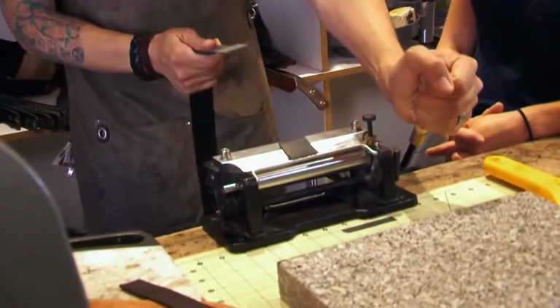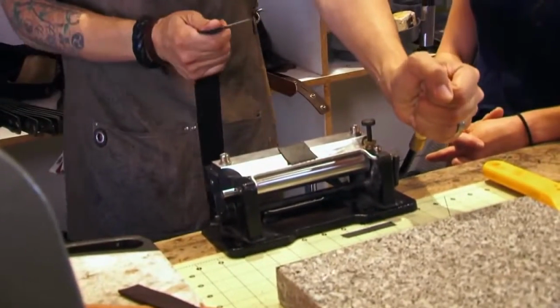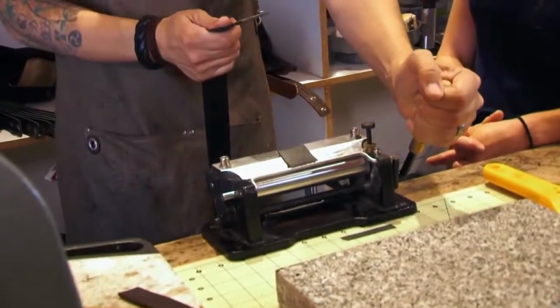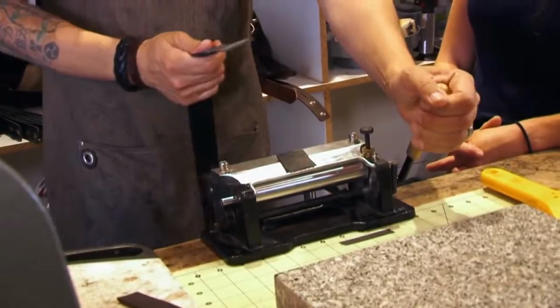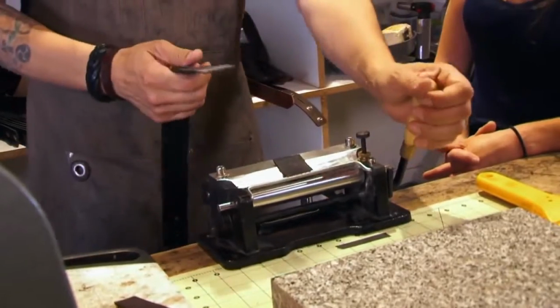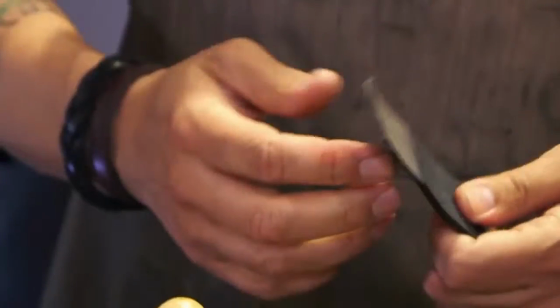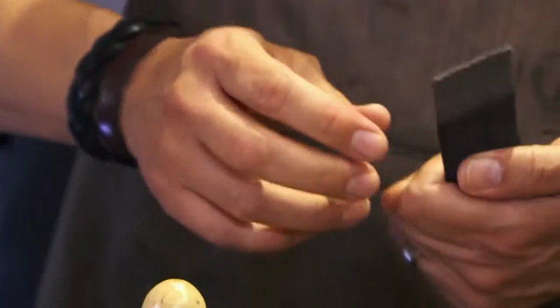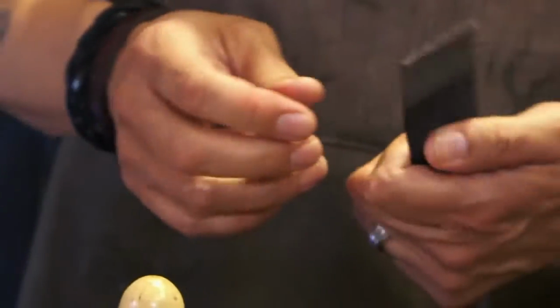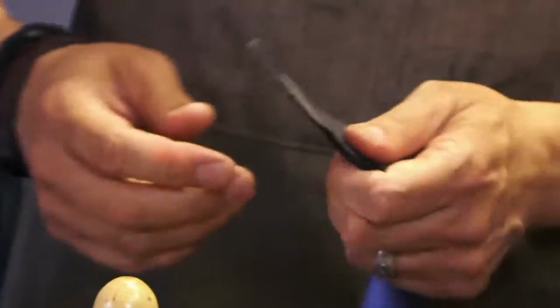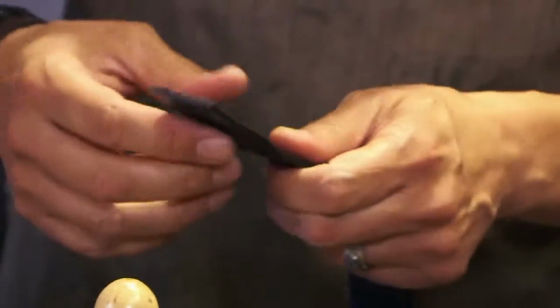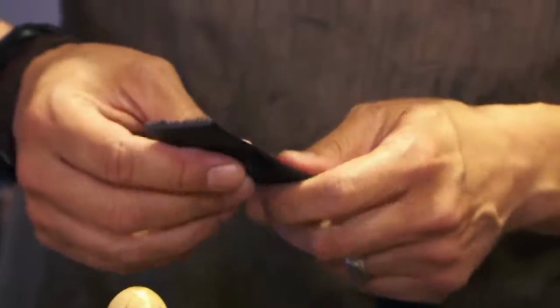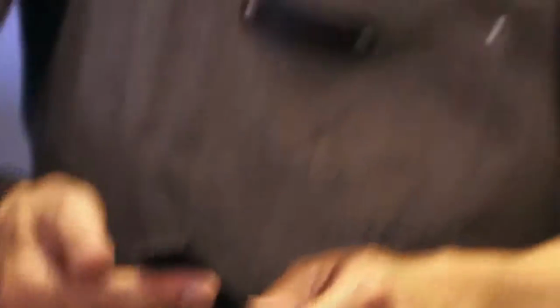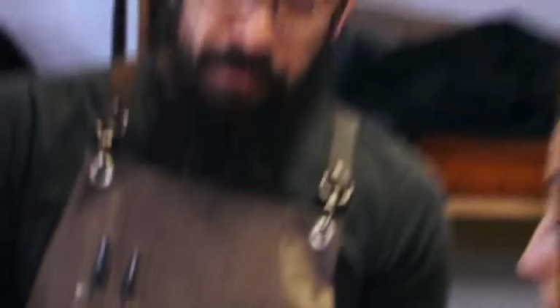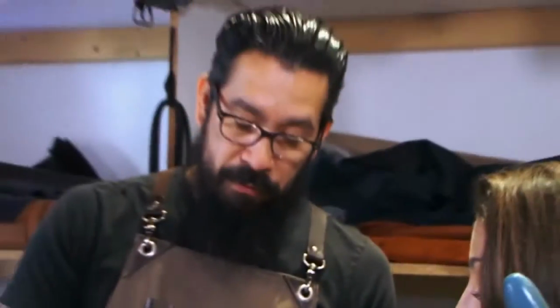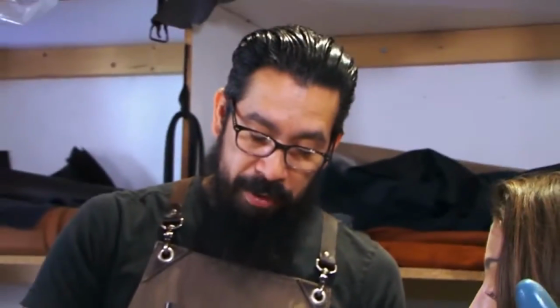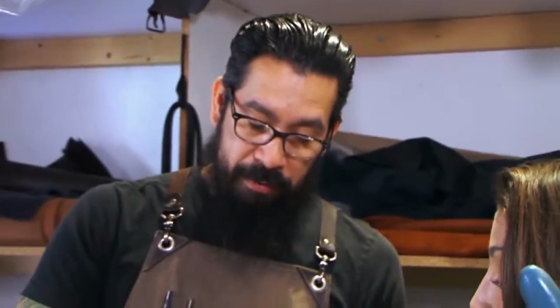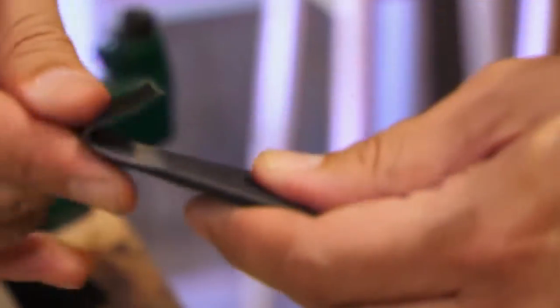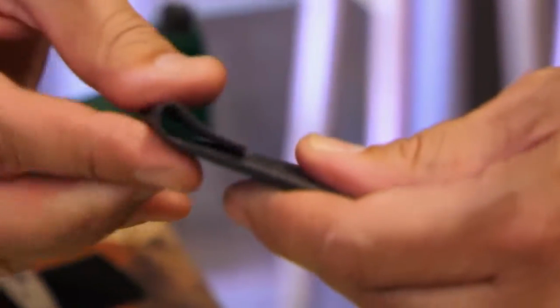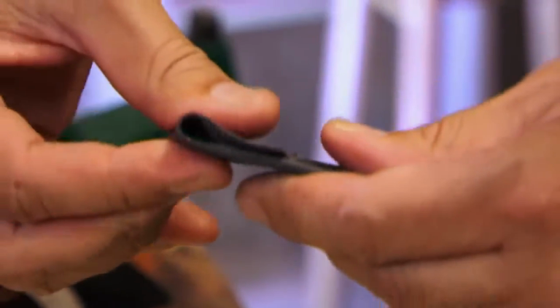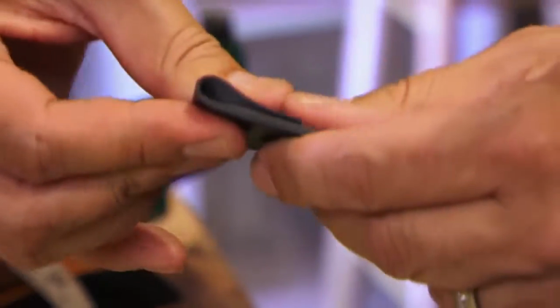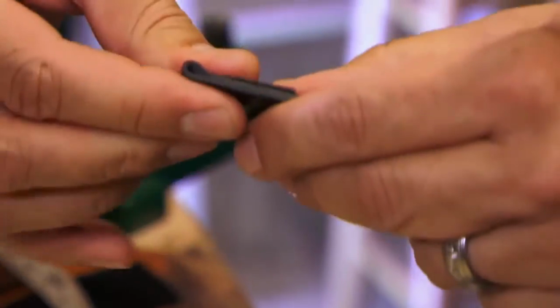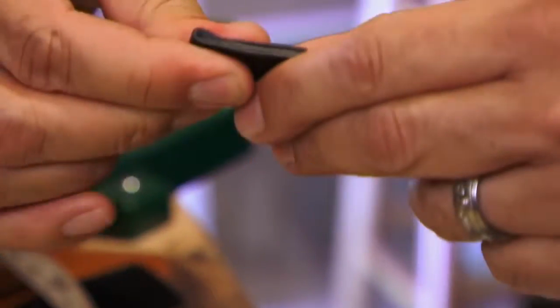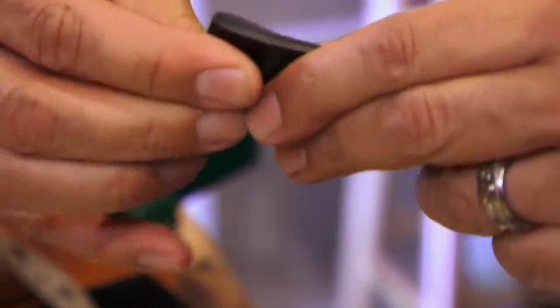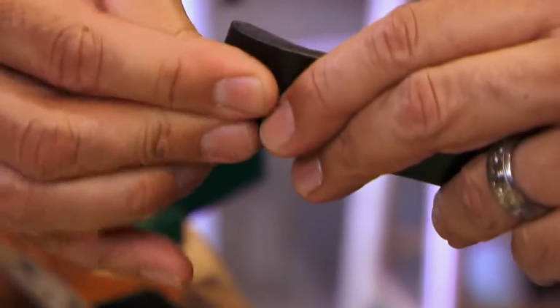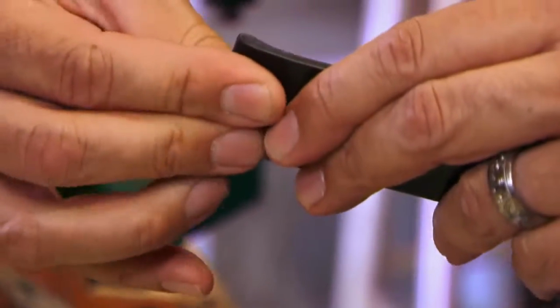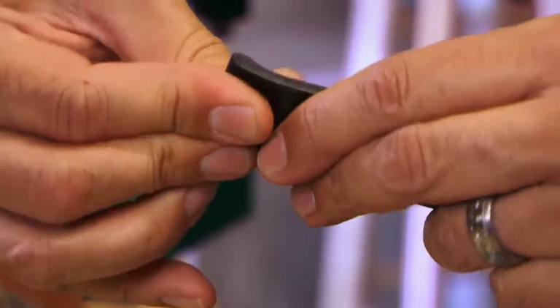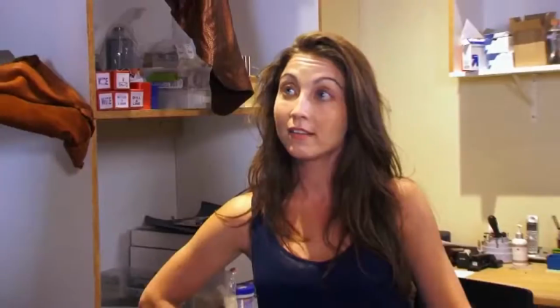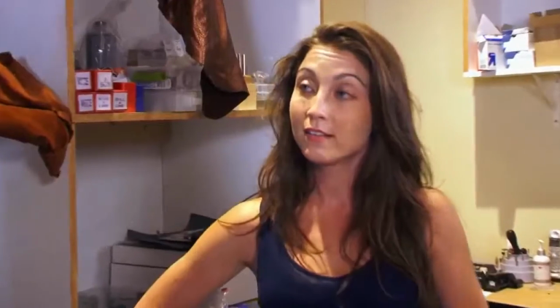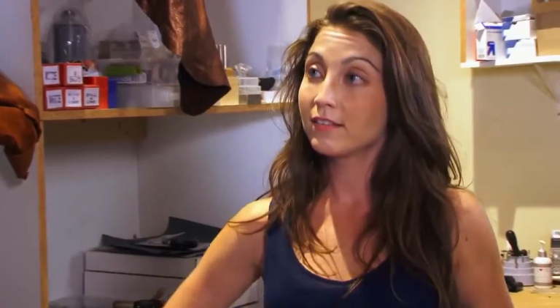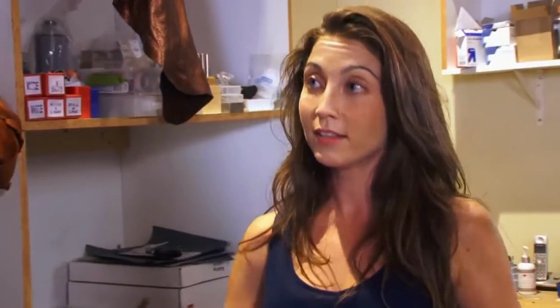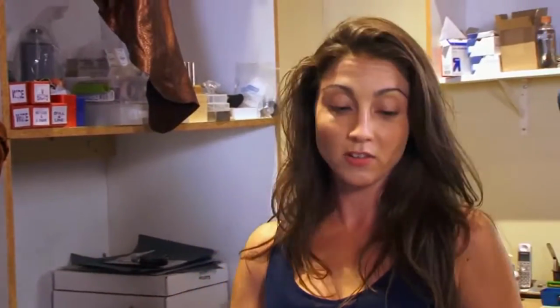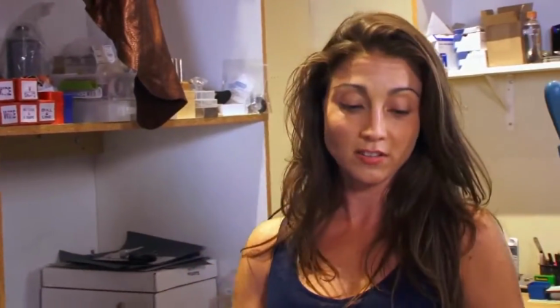You just push the blade forward and use this kind of as leverage. Got it — like that. So you can see, if you're going to double this over now, look how nice that looks. It's a great tool, this thing's awesome.